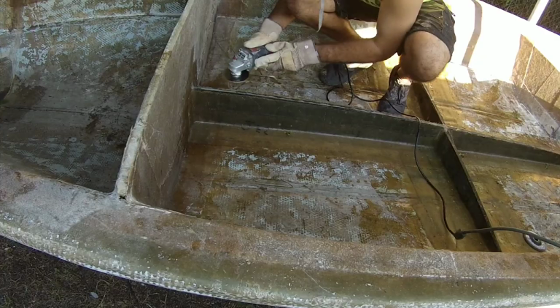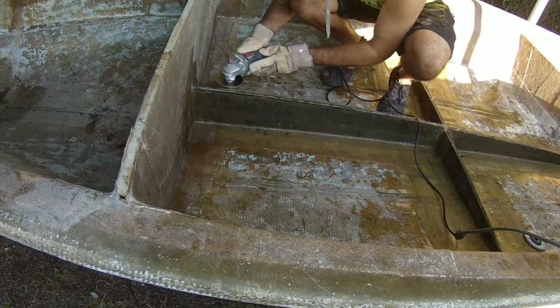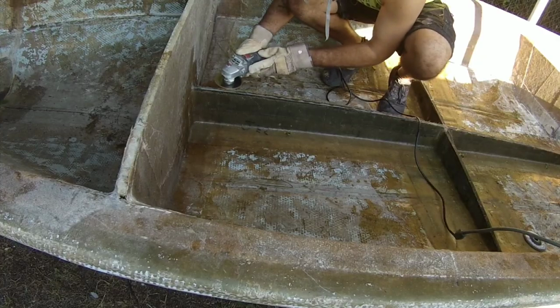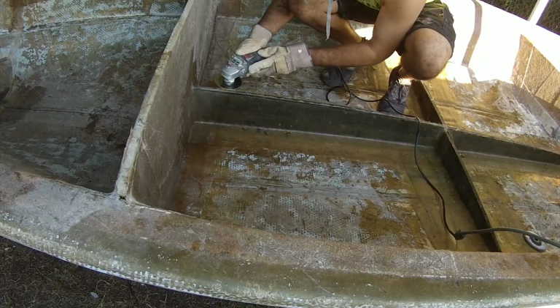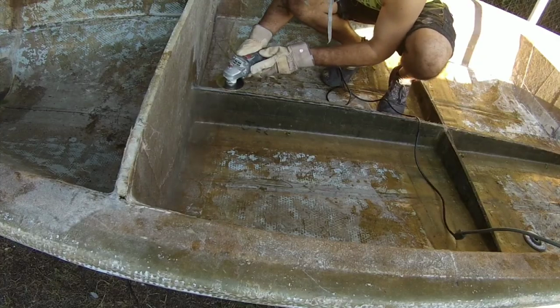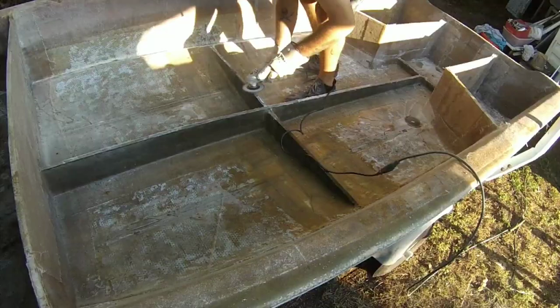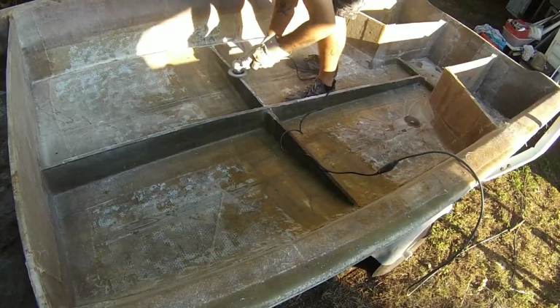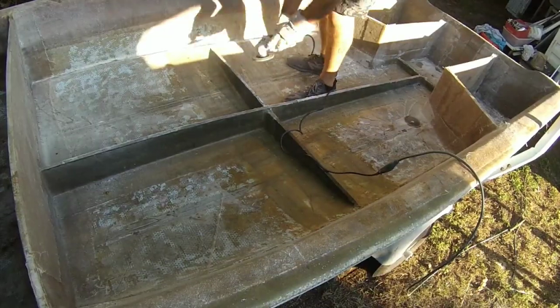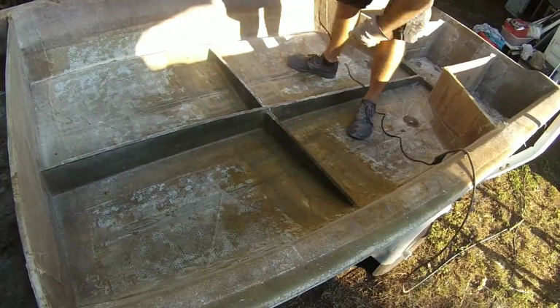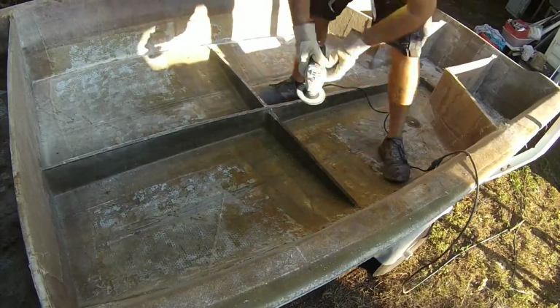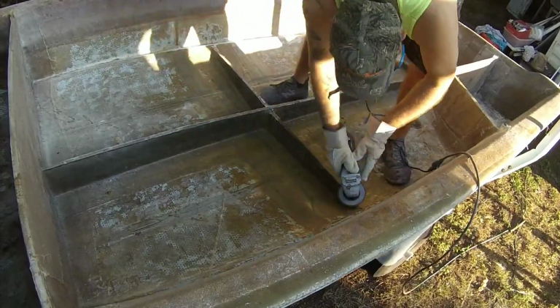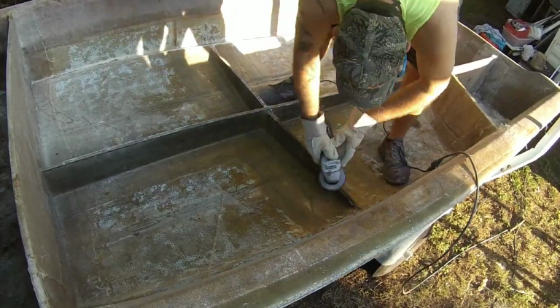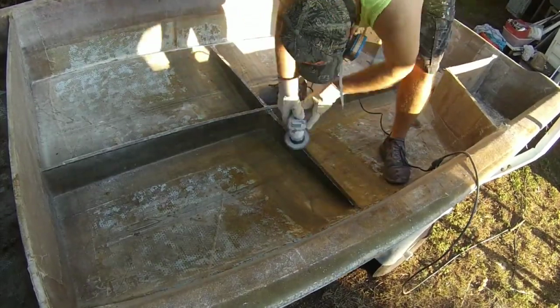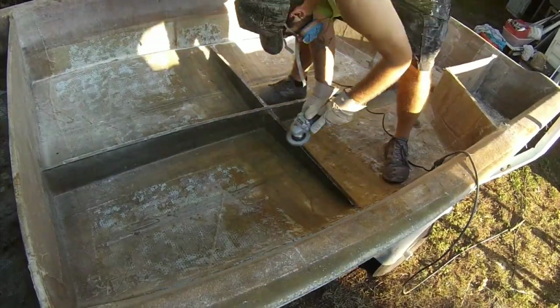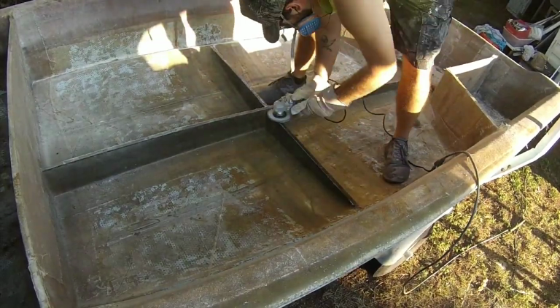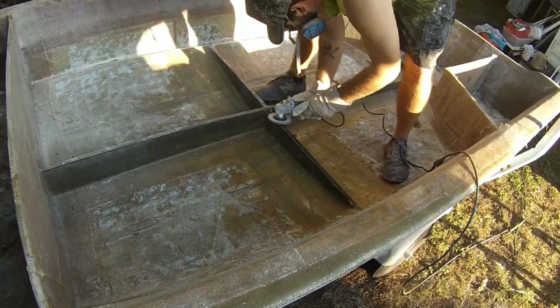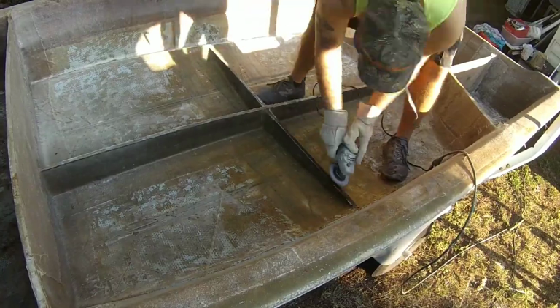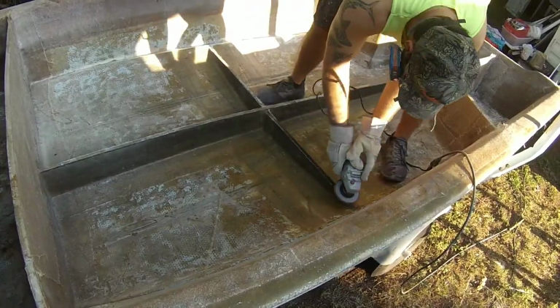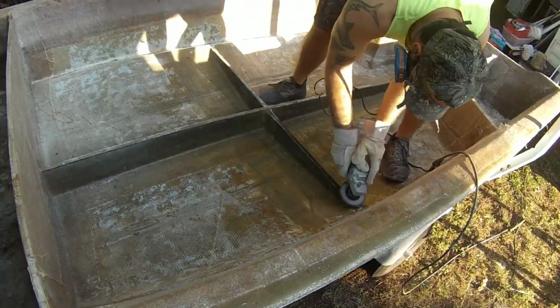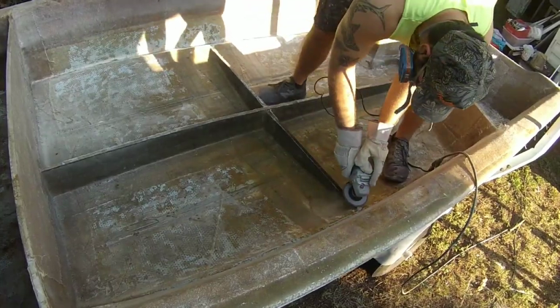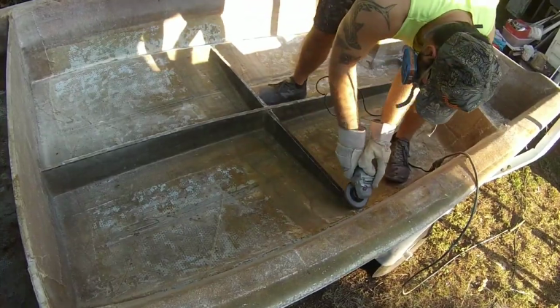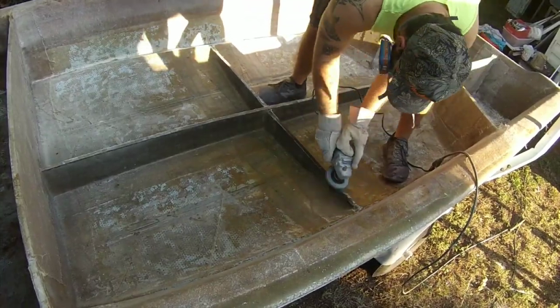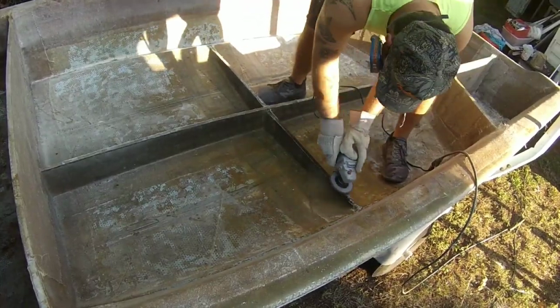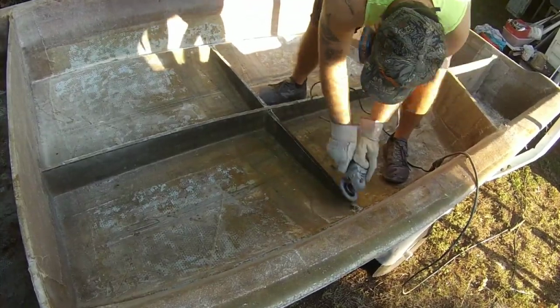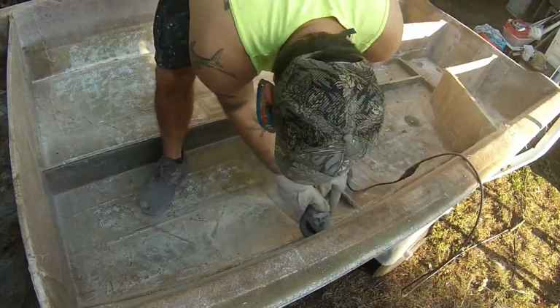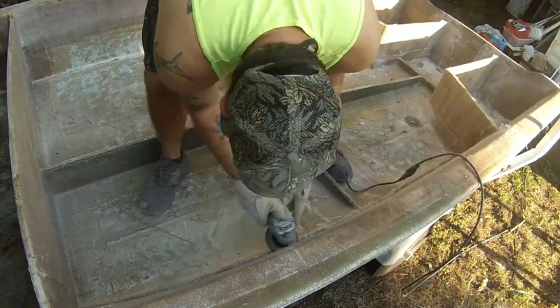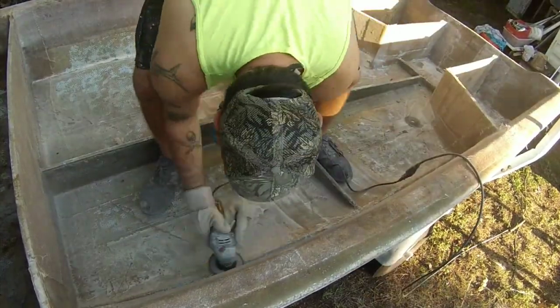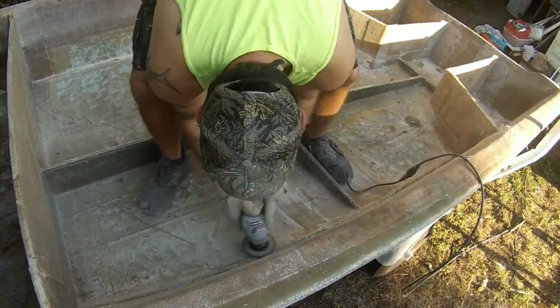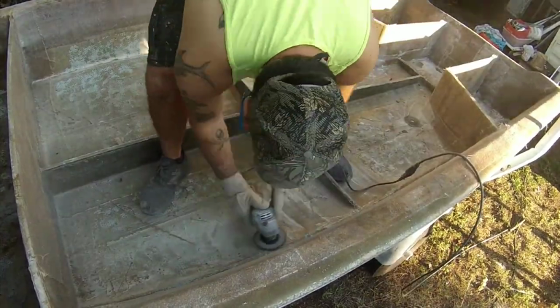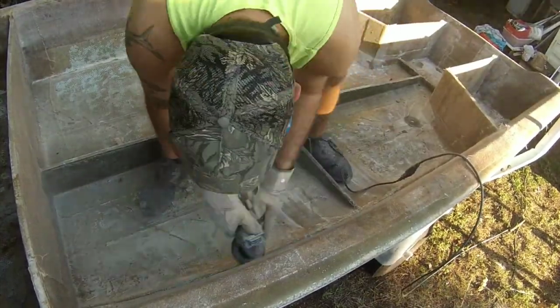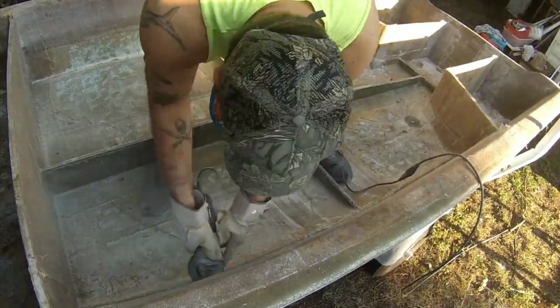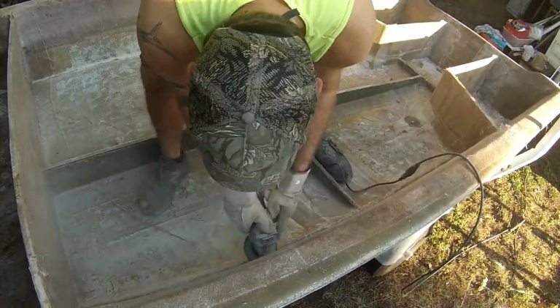Just cleaning up the surface where the floor is going to be bonded to with my angle grinder.